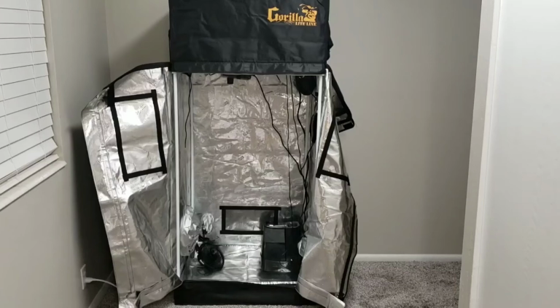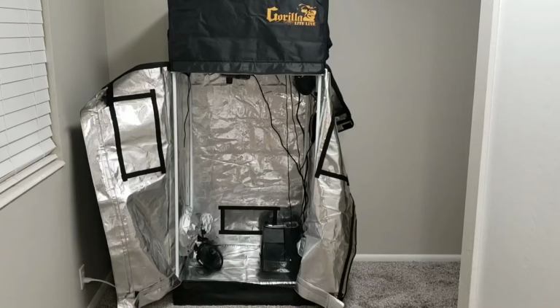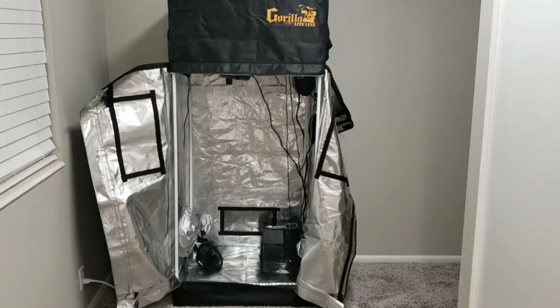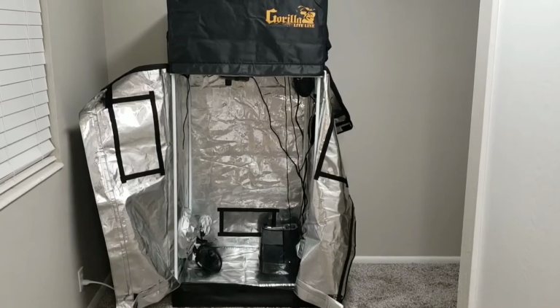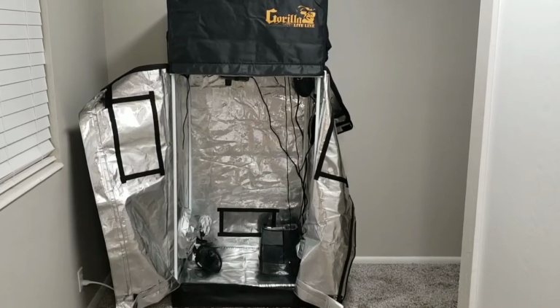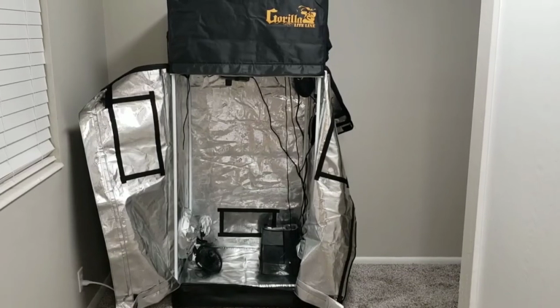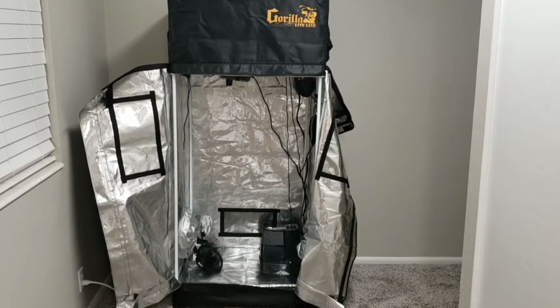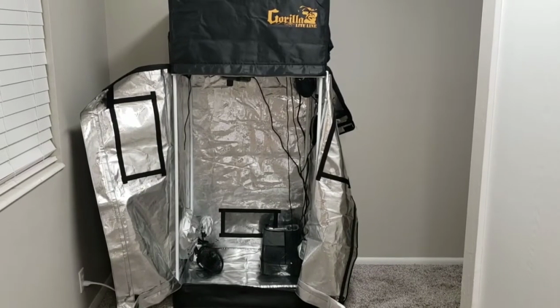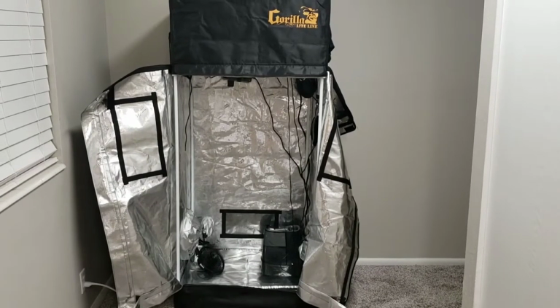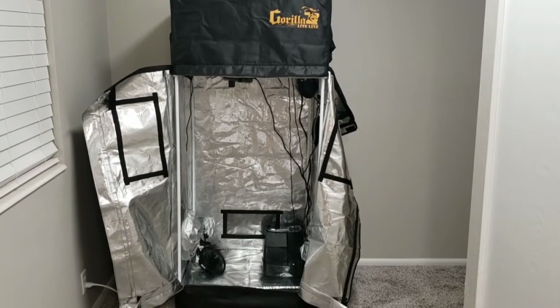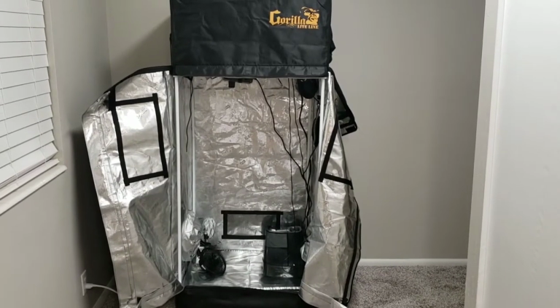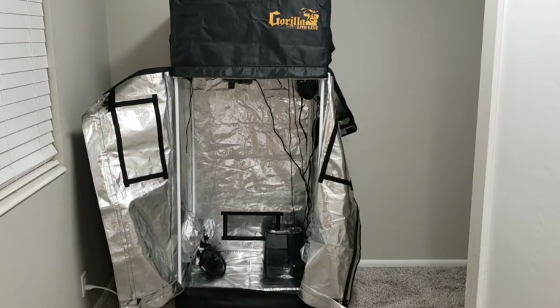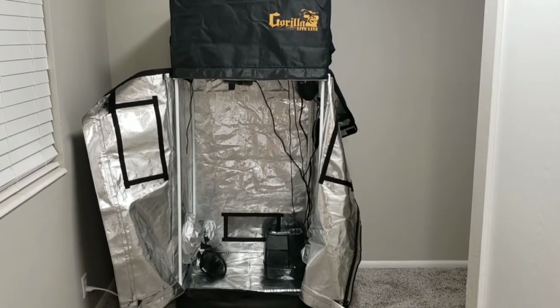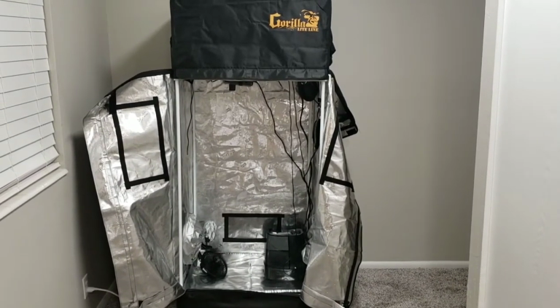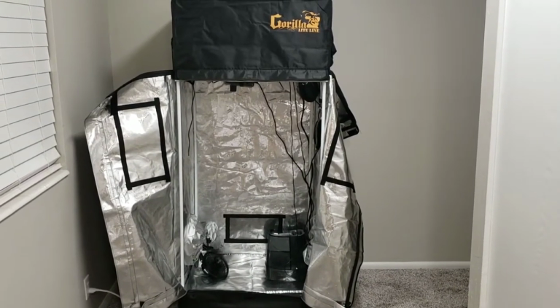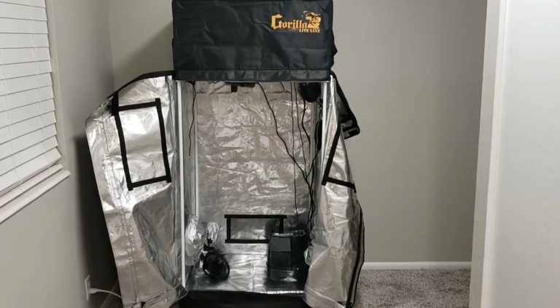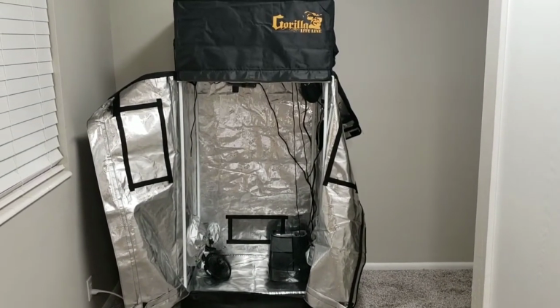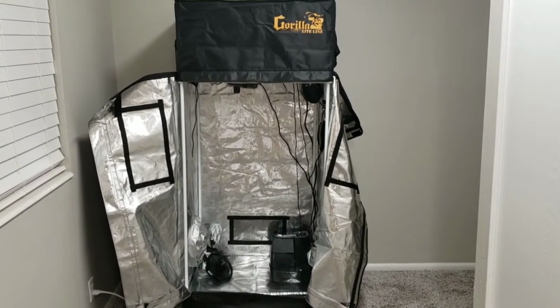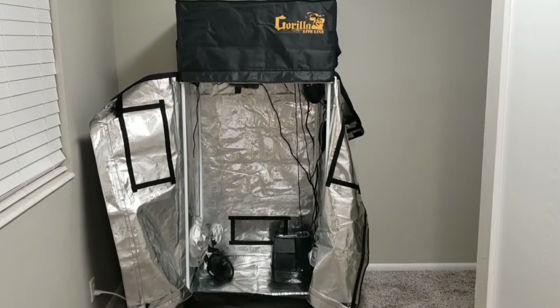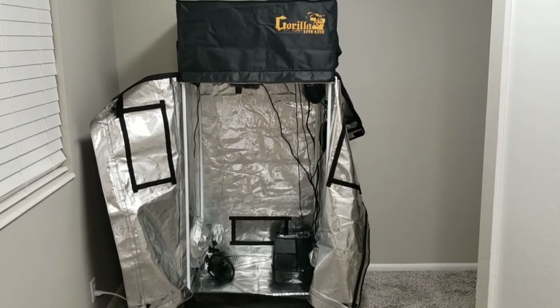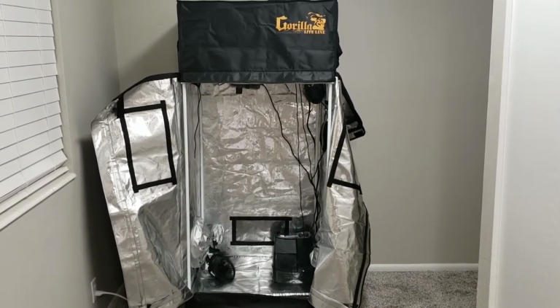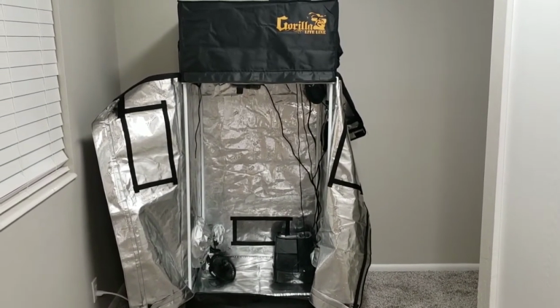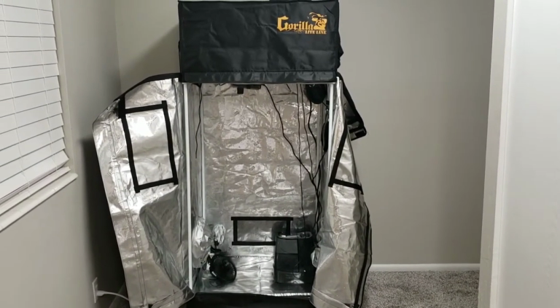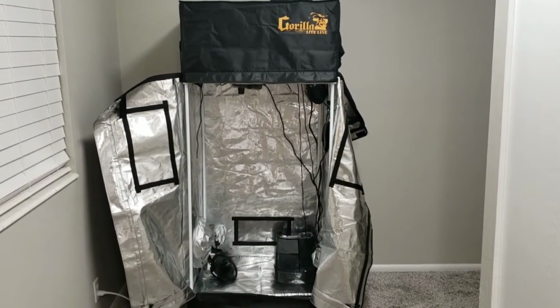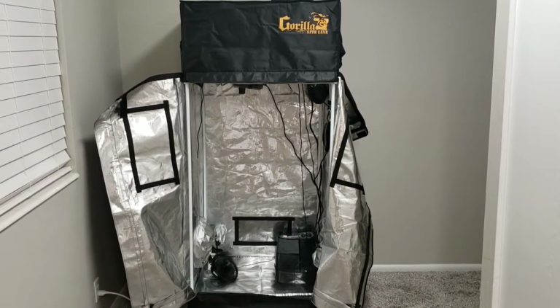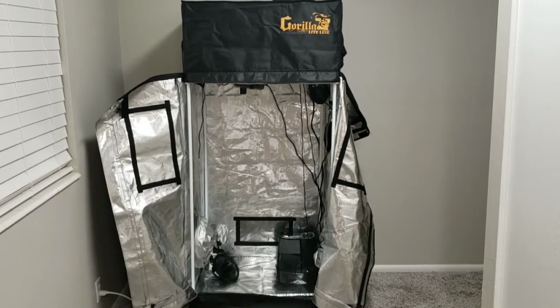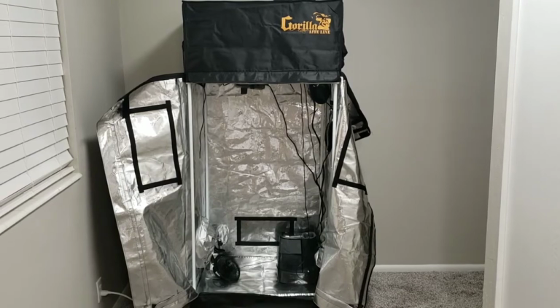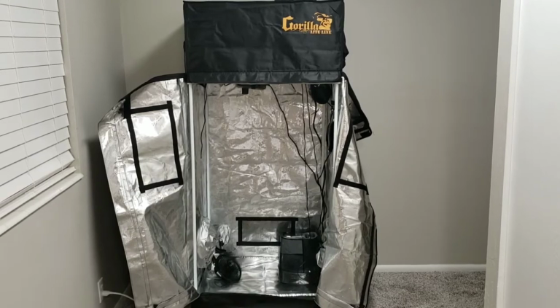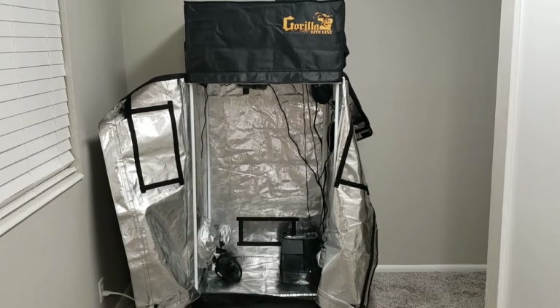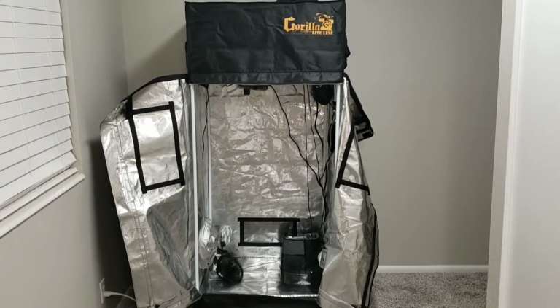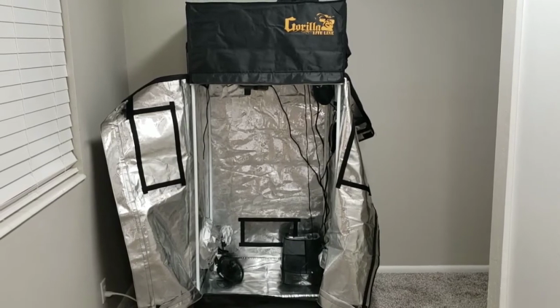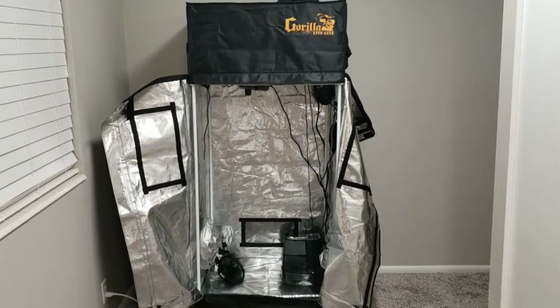Quick mandatory disclaimer: please do not watch this video if you are under the age of 18 or in an area where something being done in this video is considered illegal. This is an area where marijuana recreationally and medically is 100% legal and I am over the age of 18.